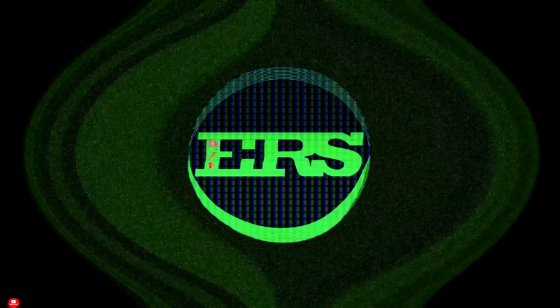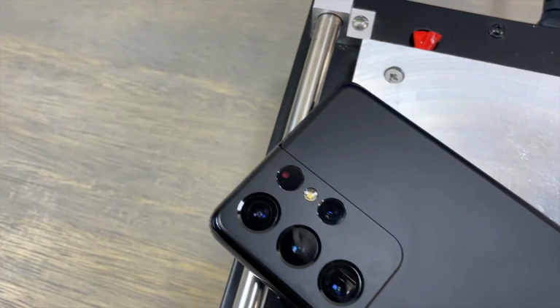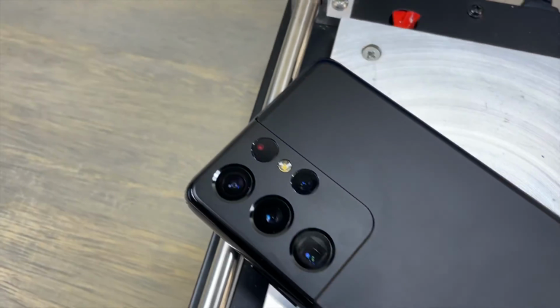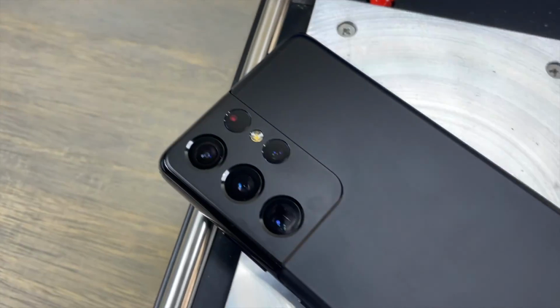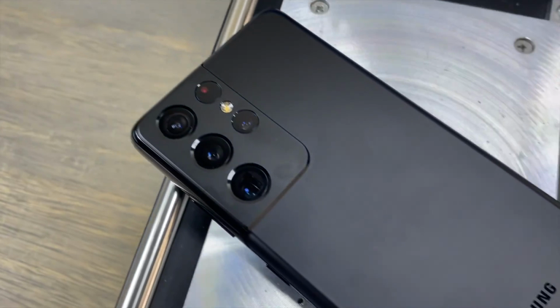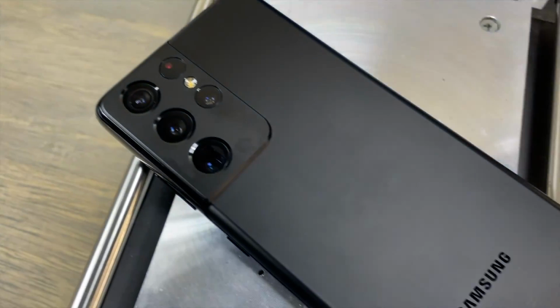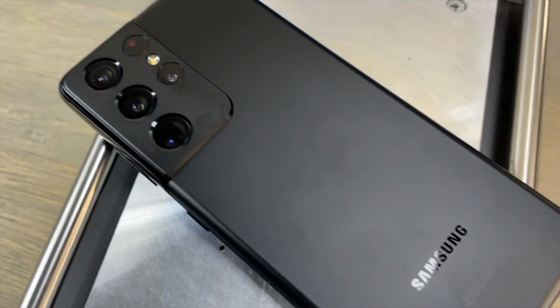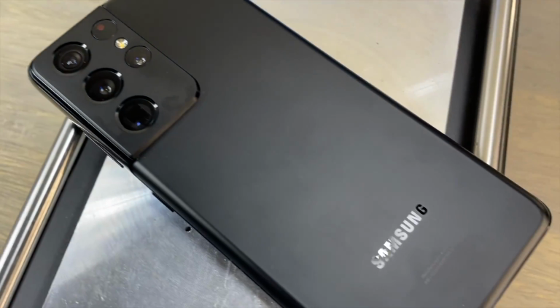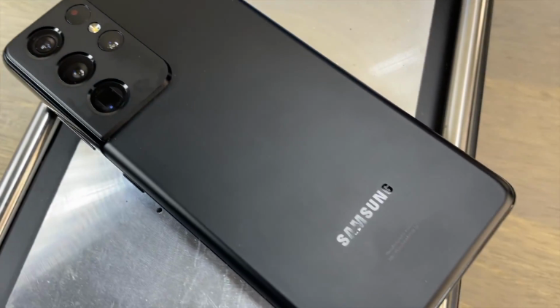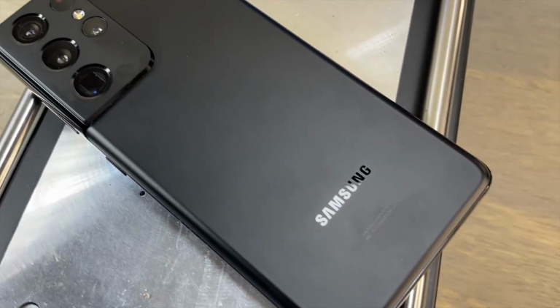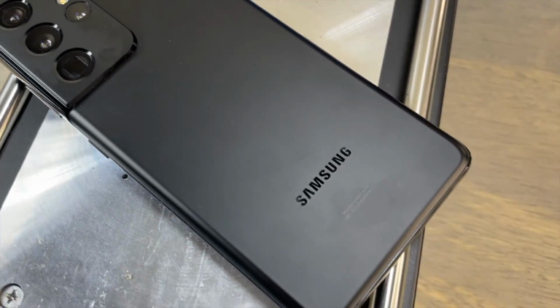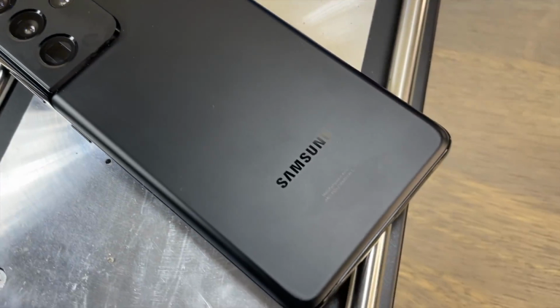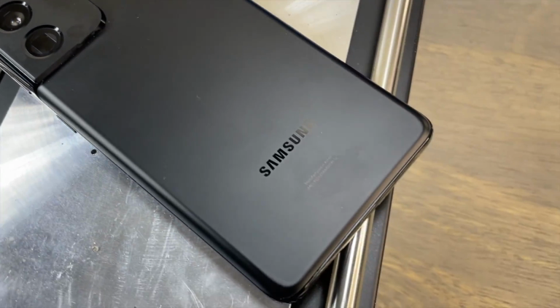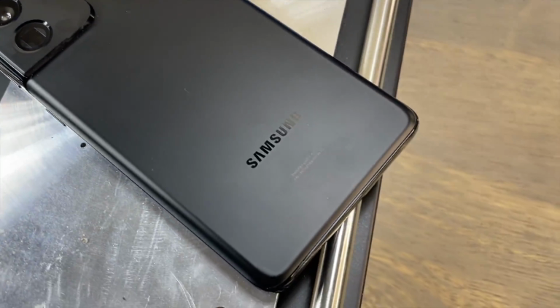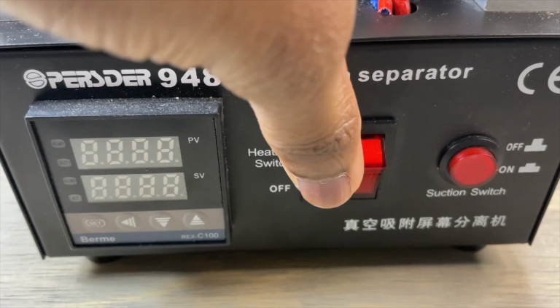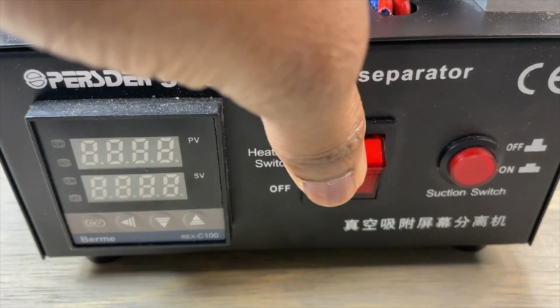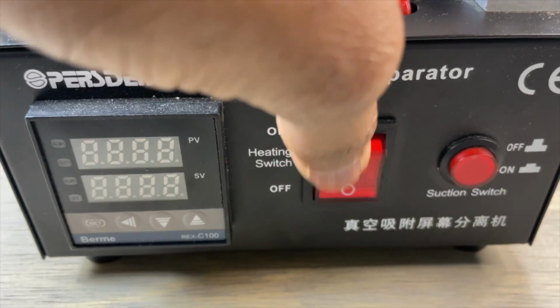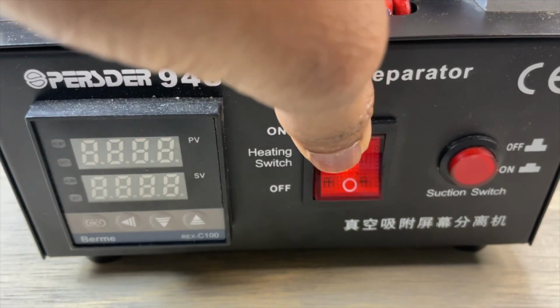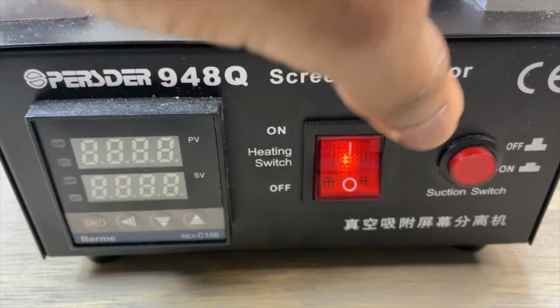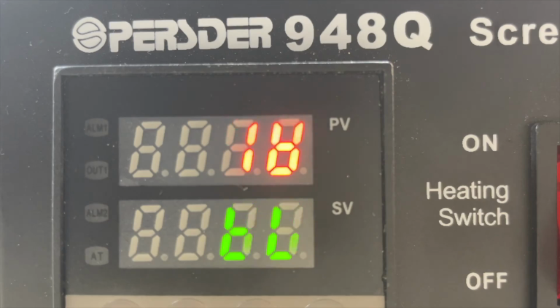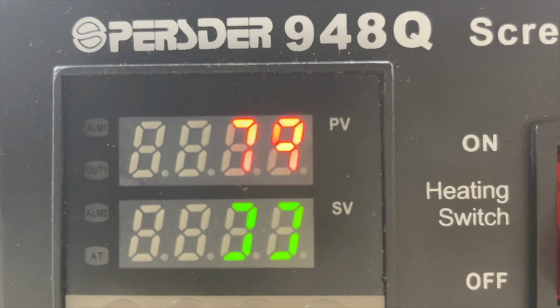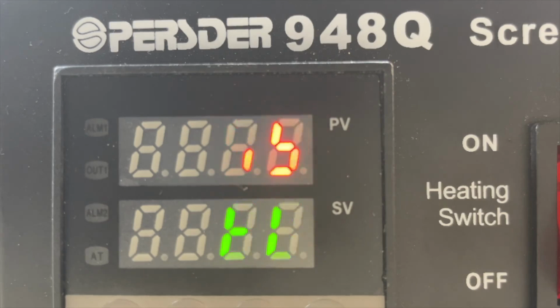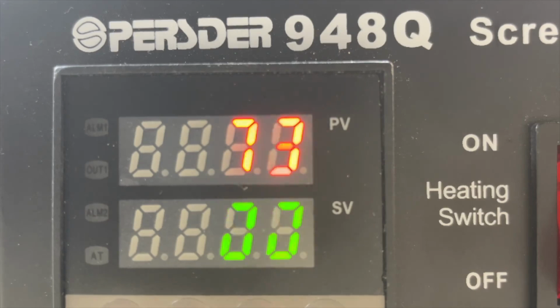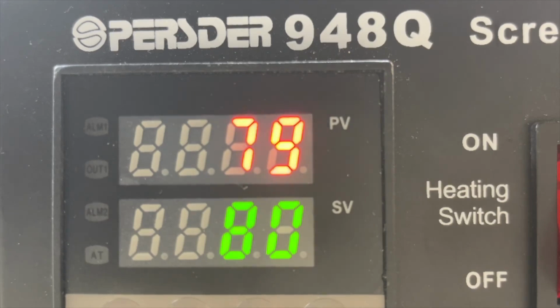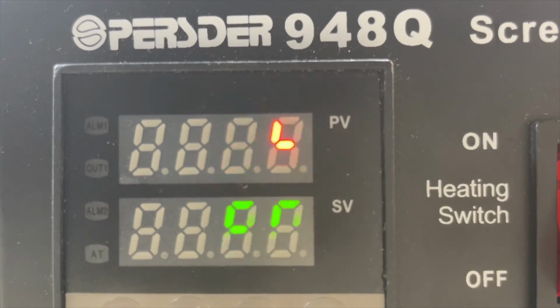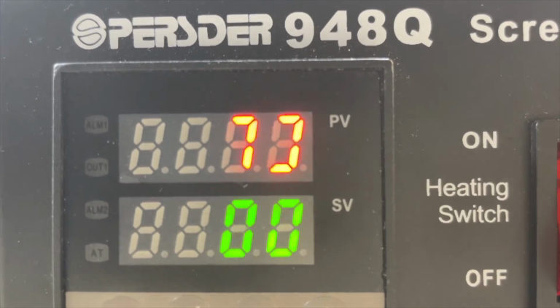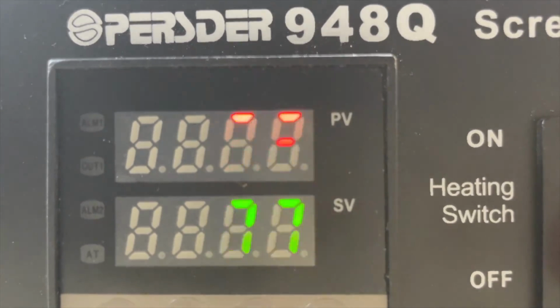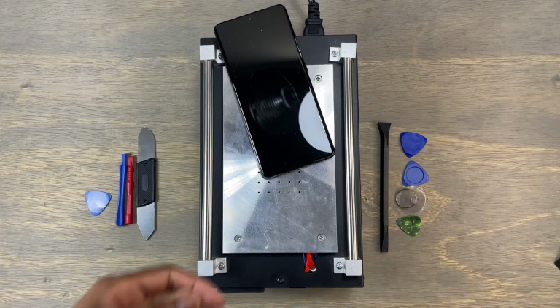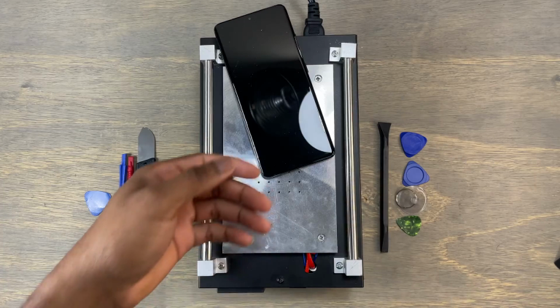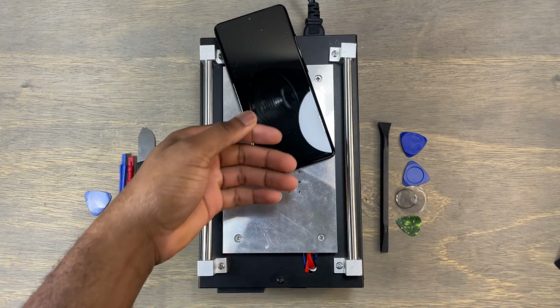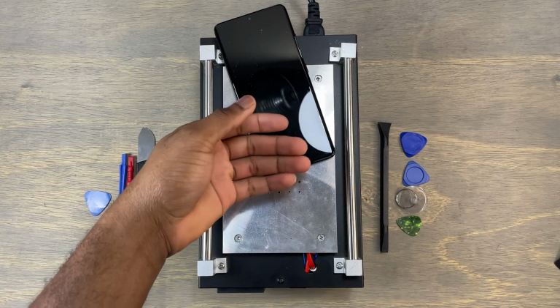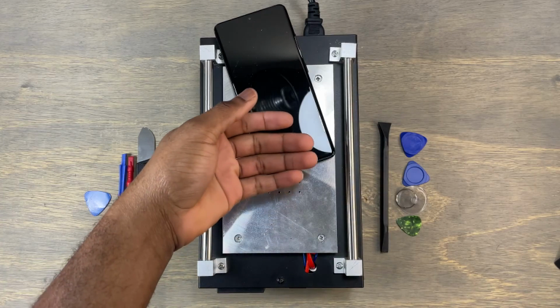Samsung Galaxy S21 Ultra. Let's go for the teardown.